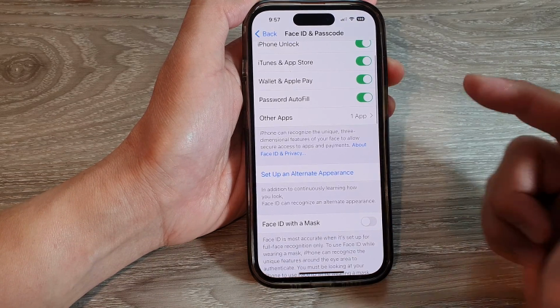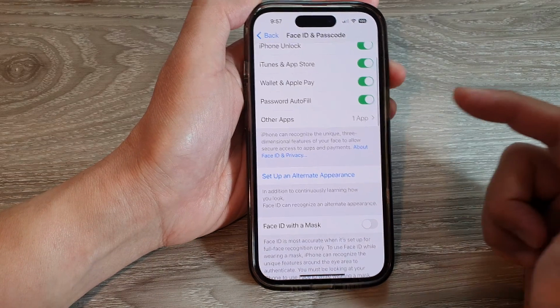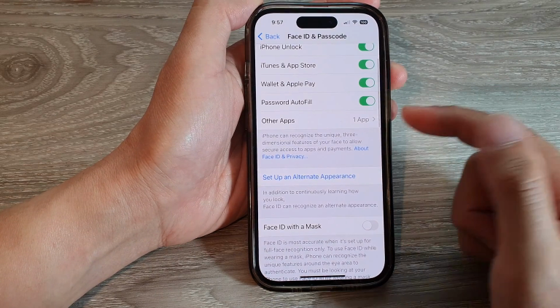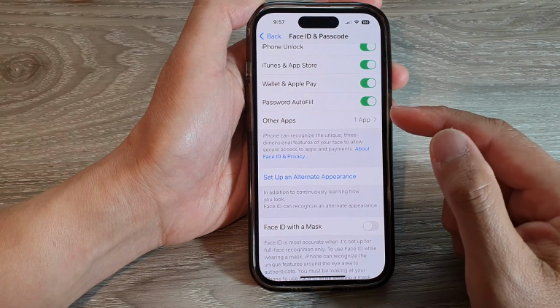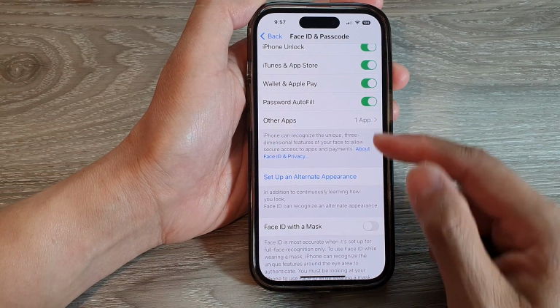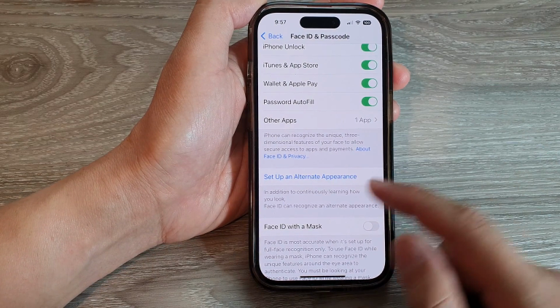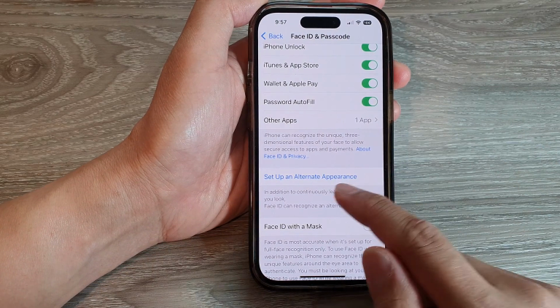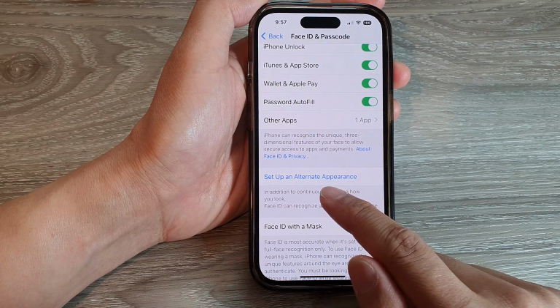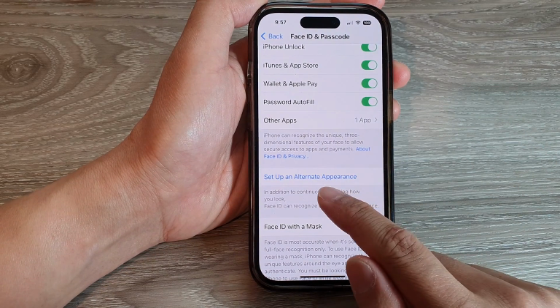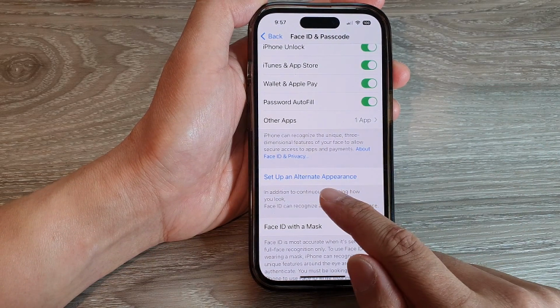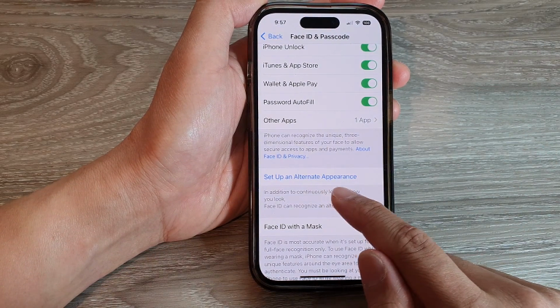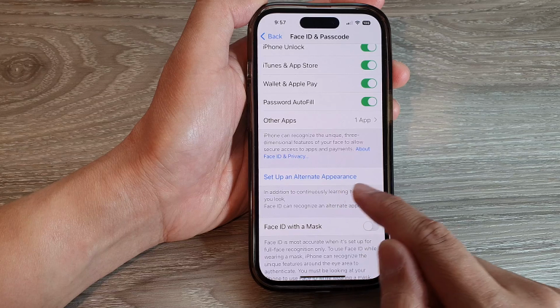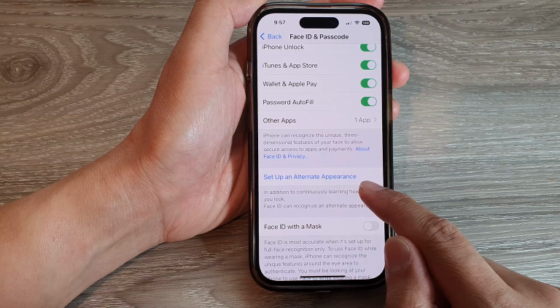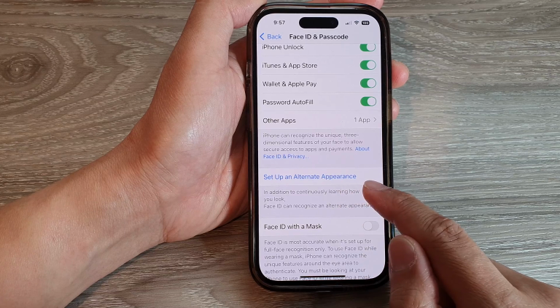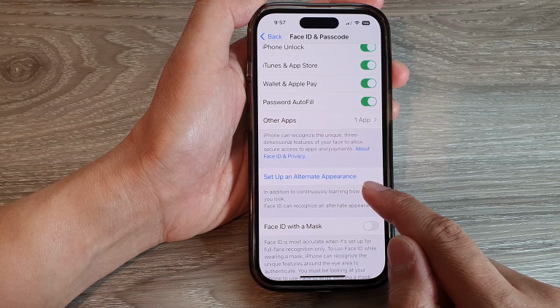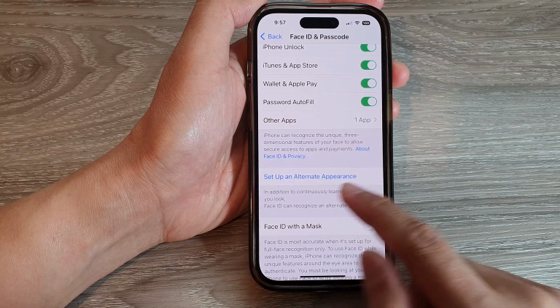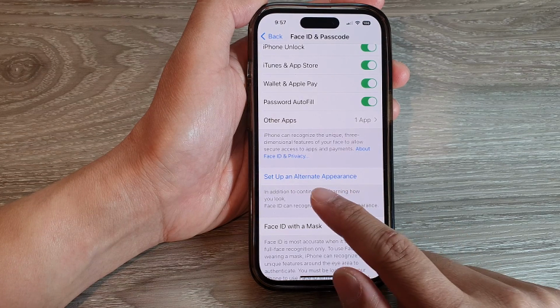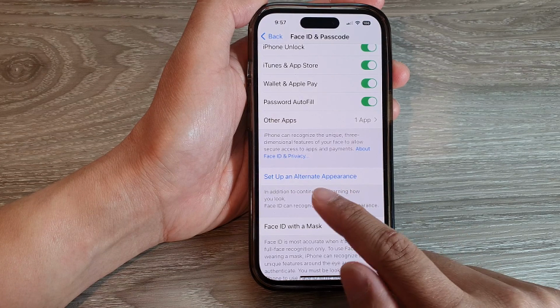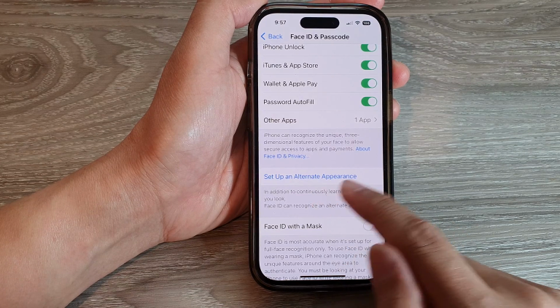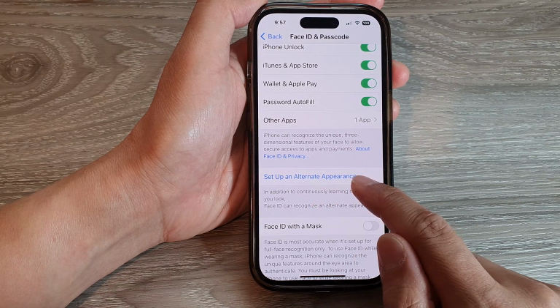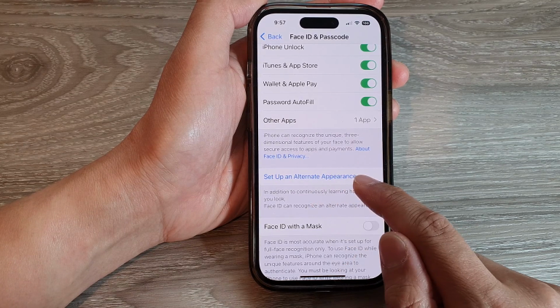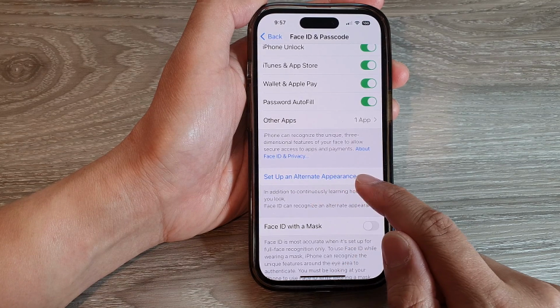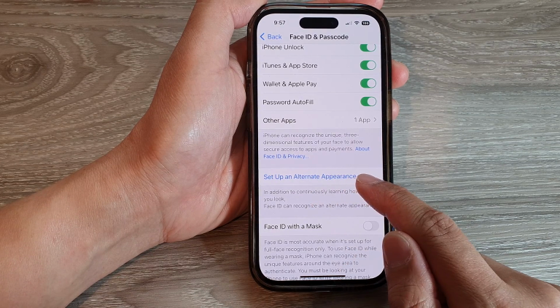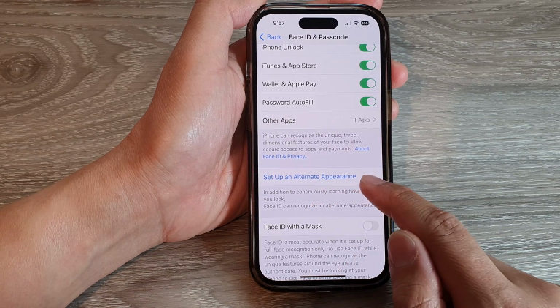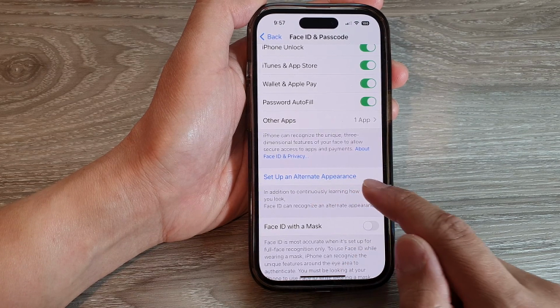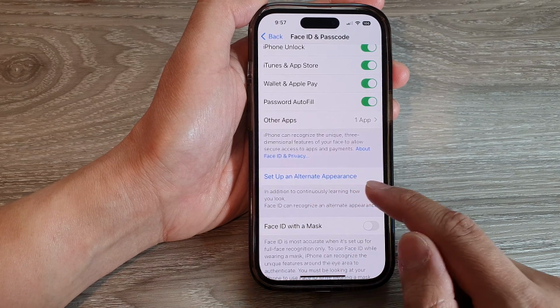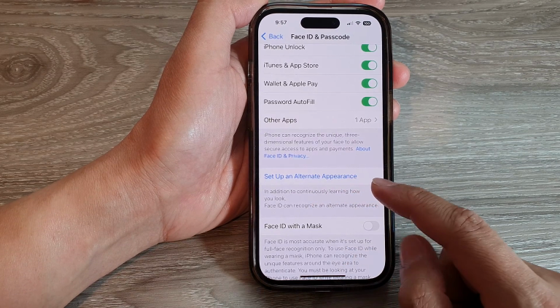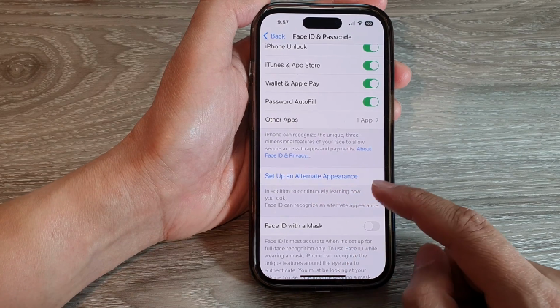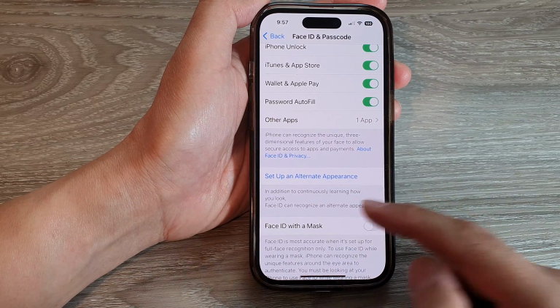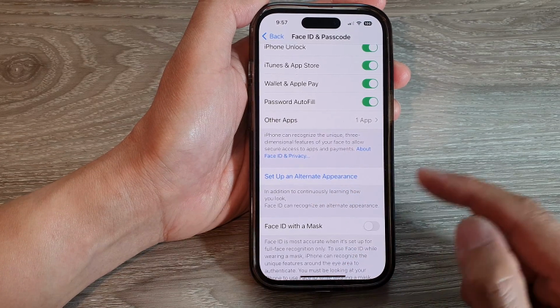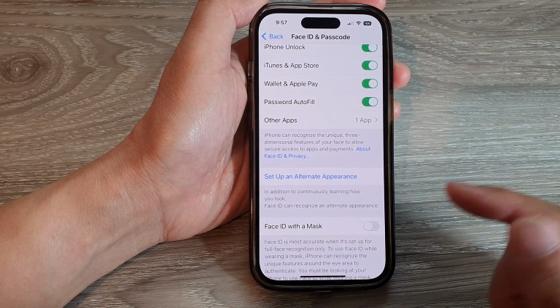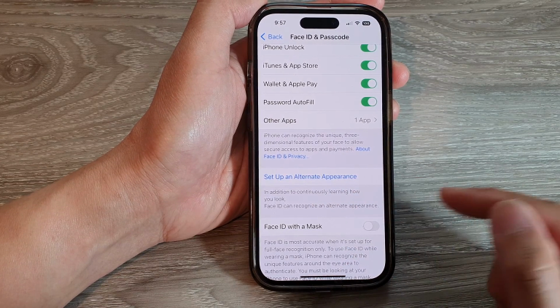After that, if you want to set up an alternate appearance, you can tap on that button and it will allow you to scan a second Face ID.